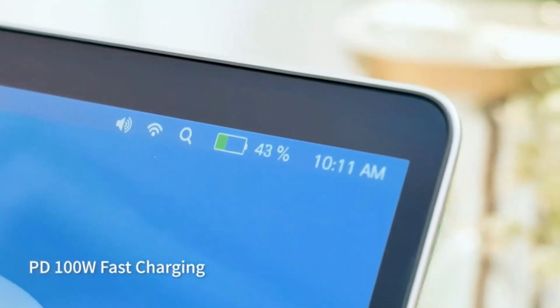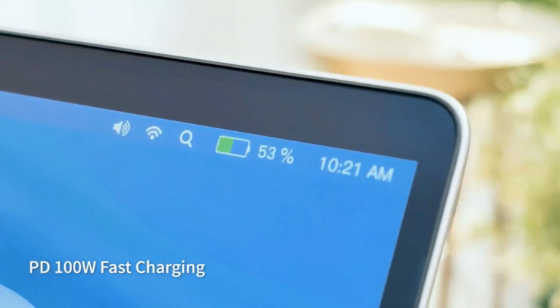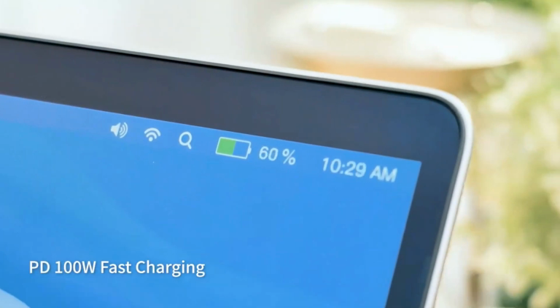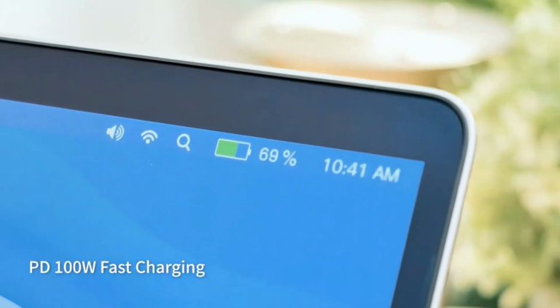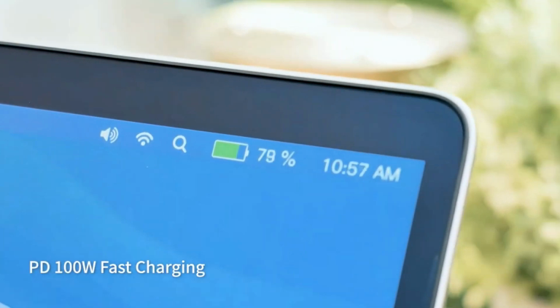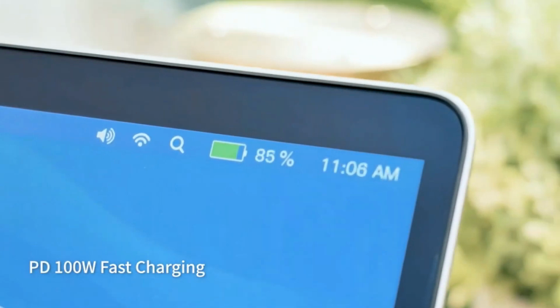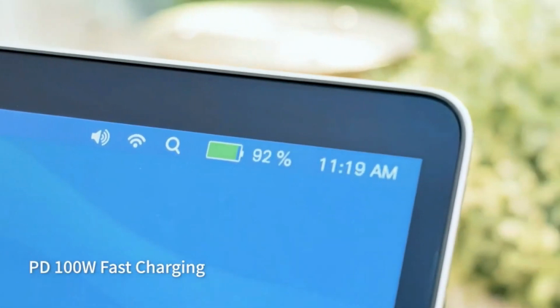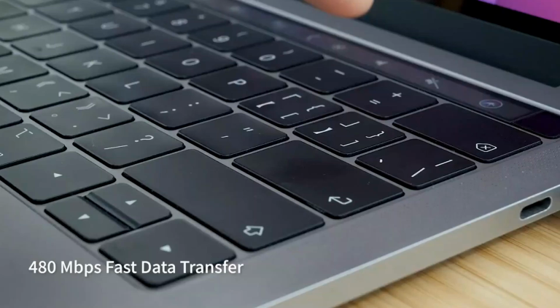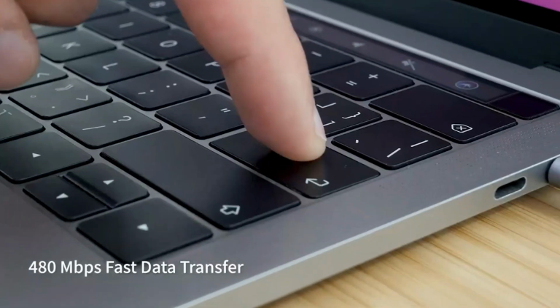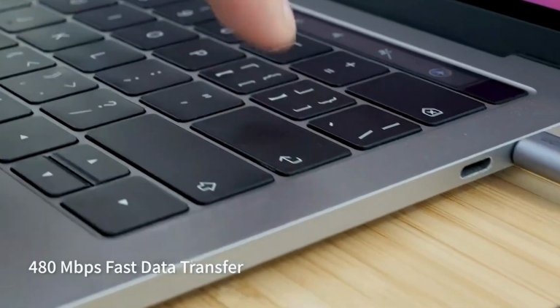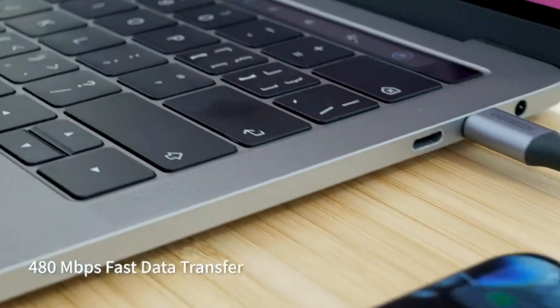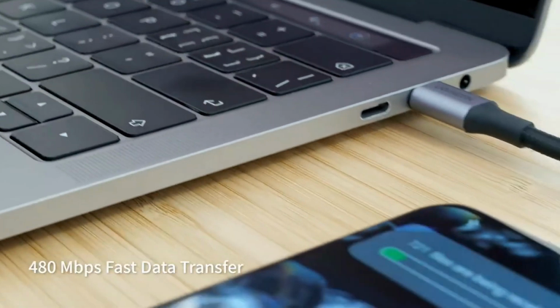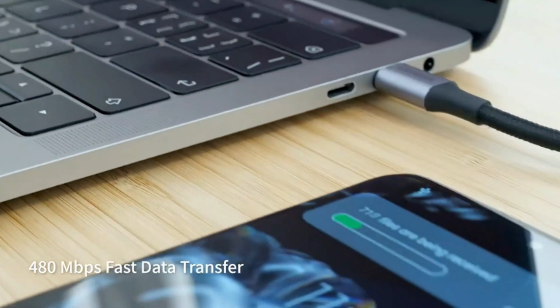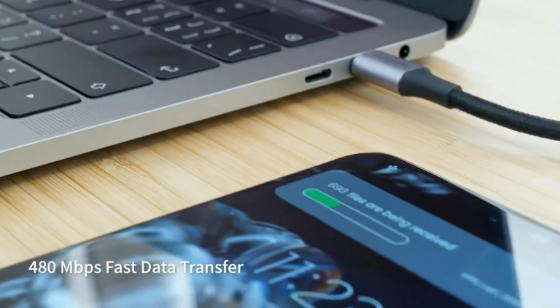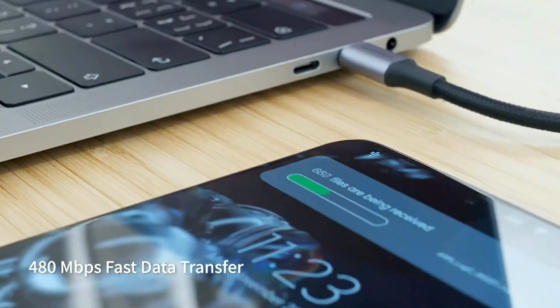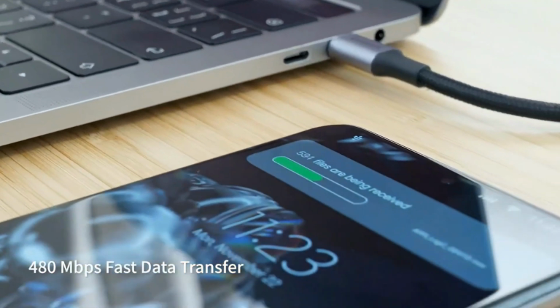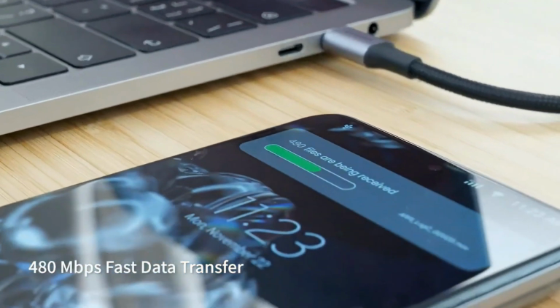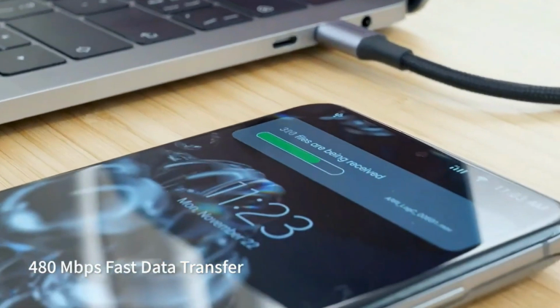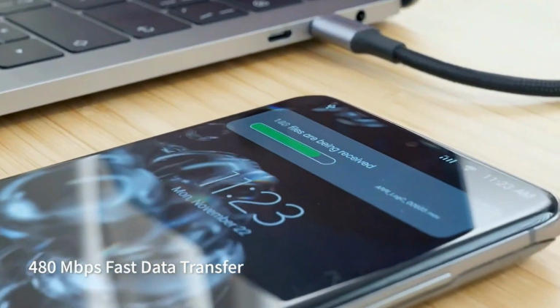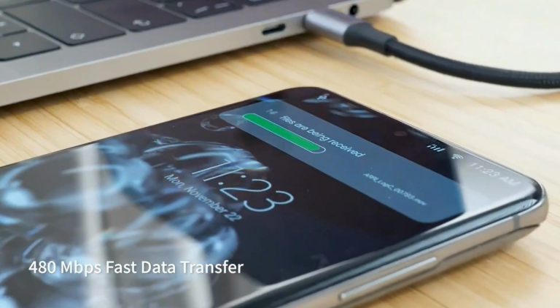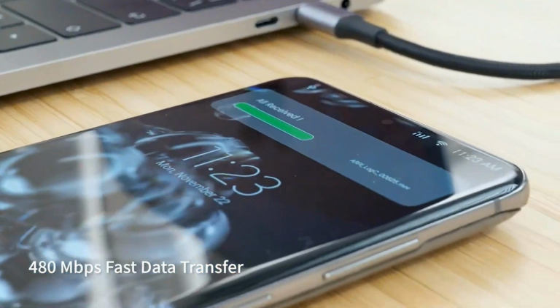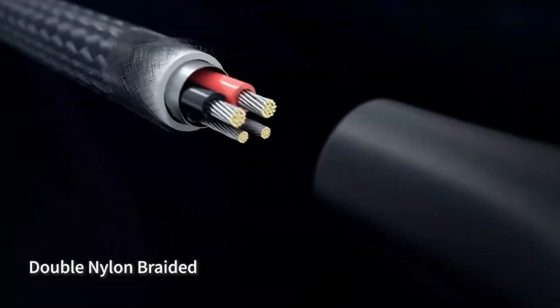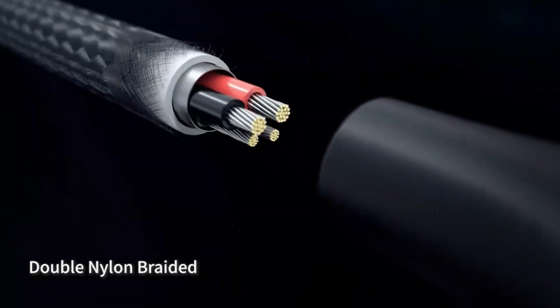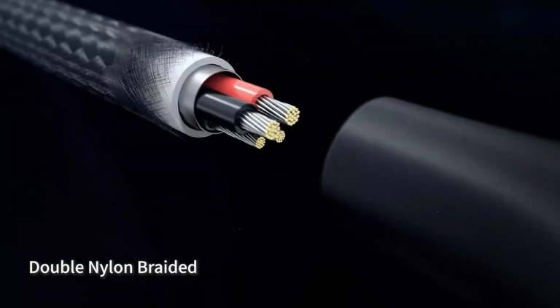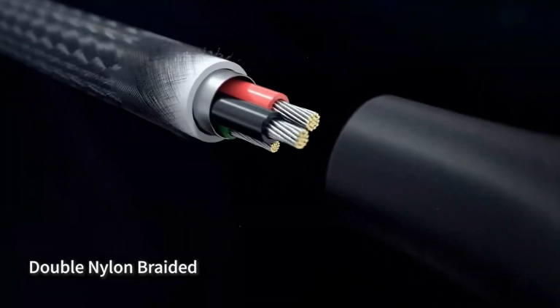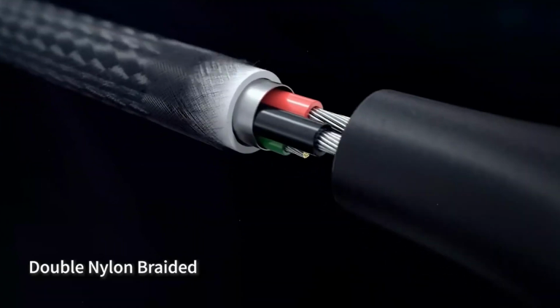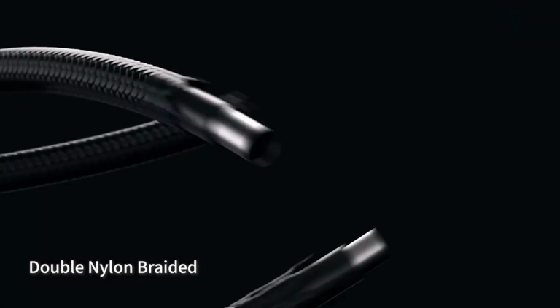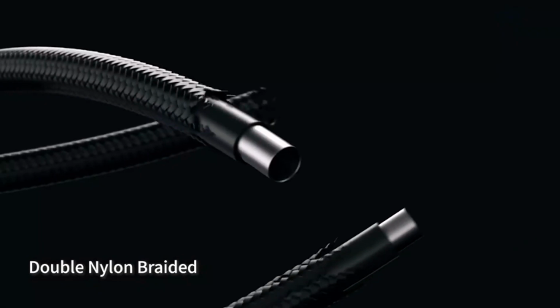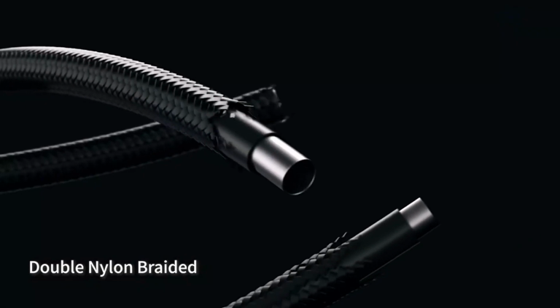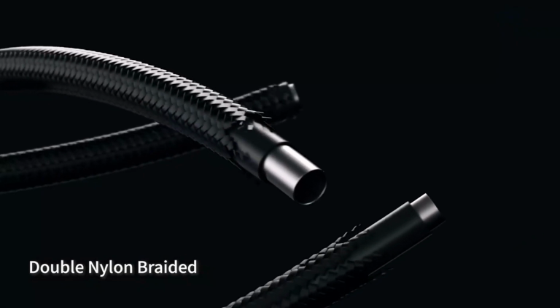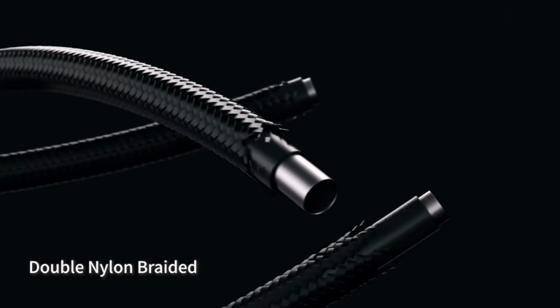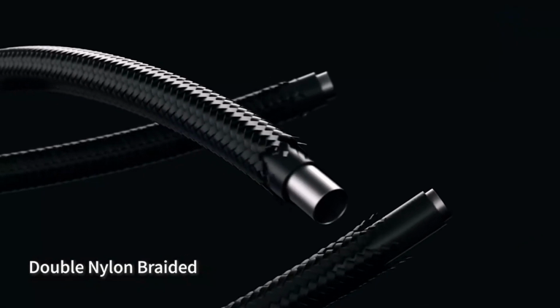These are braided cables from Ugreen, so they will be more durable and can handle pets chewing on them as well as kids bending them non-stop.